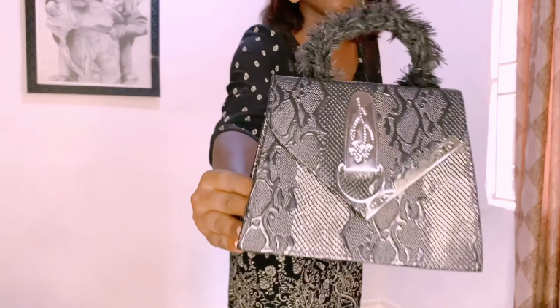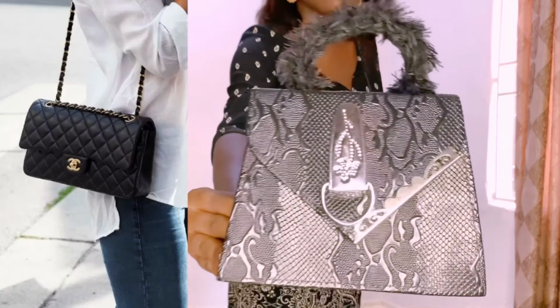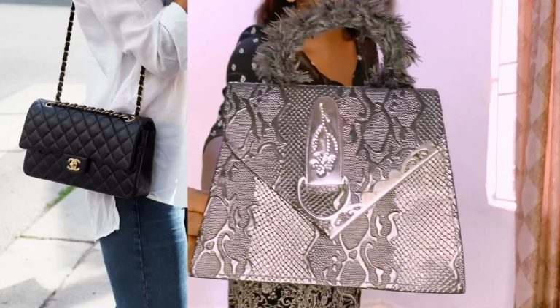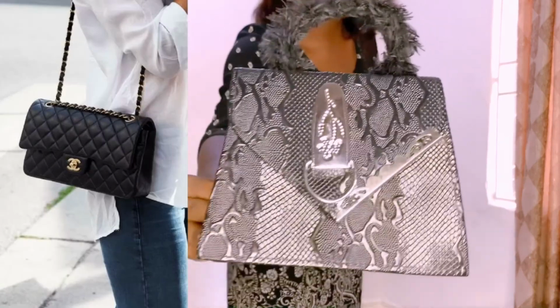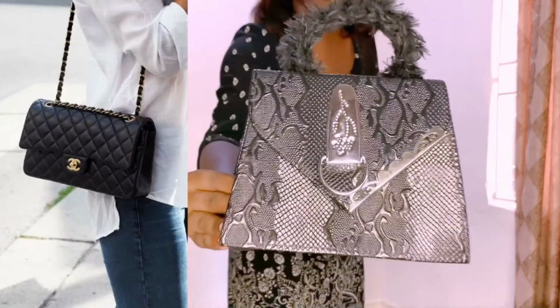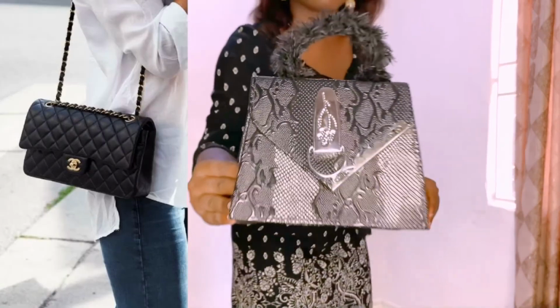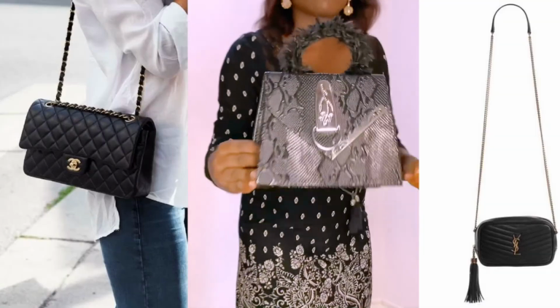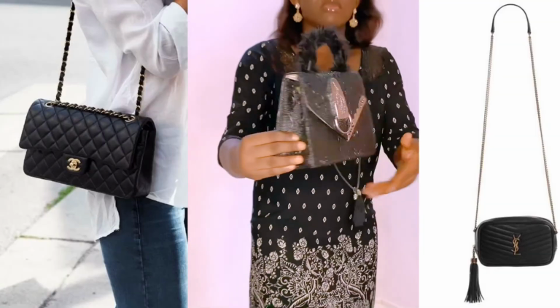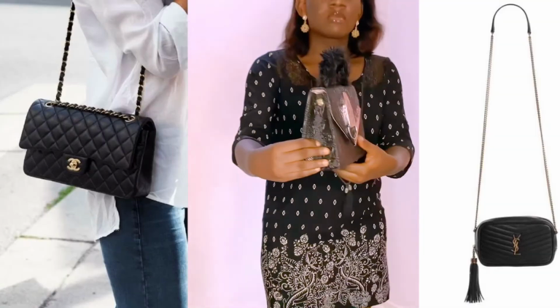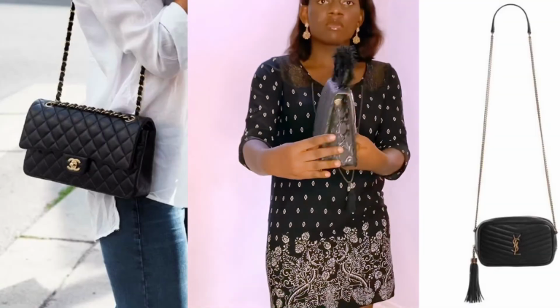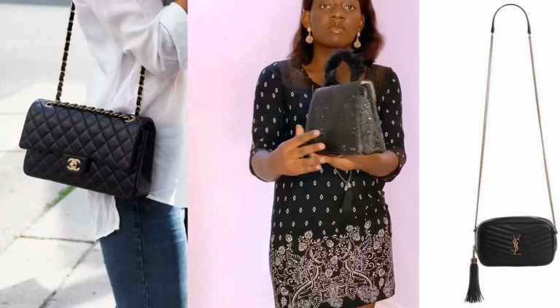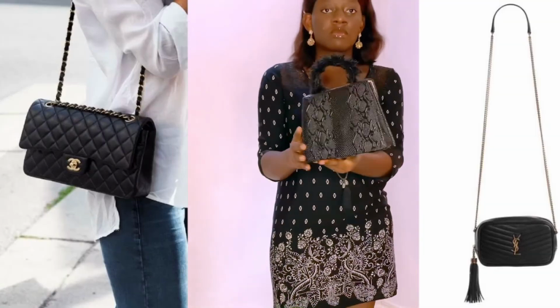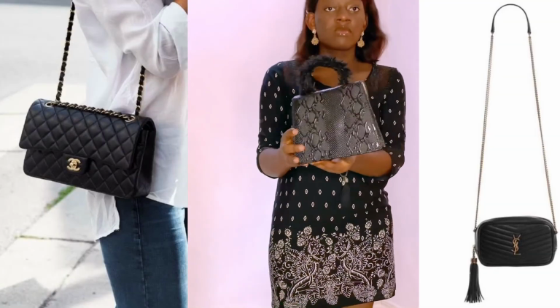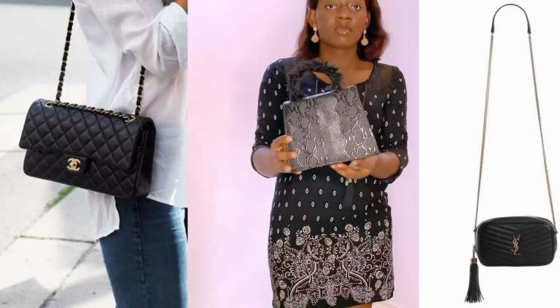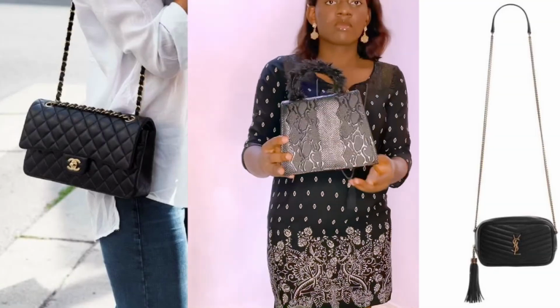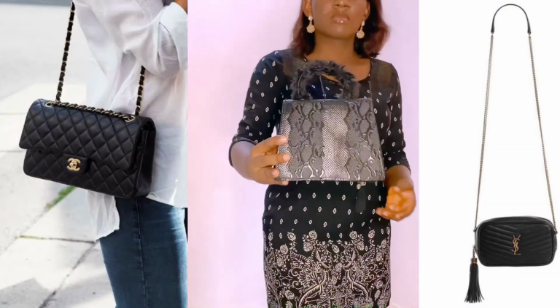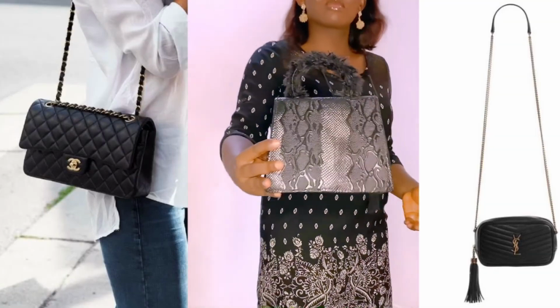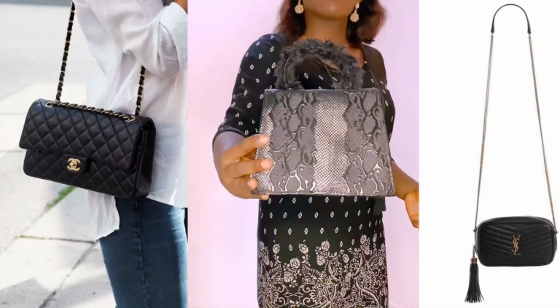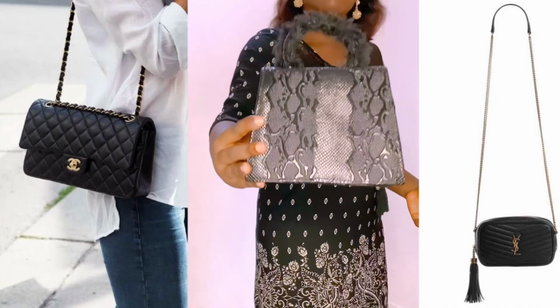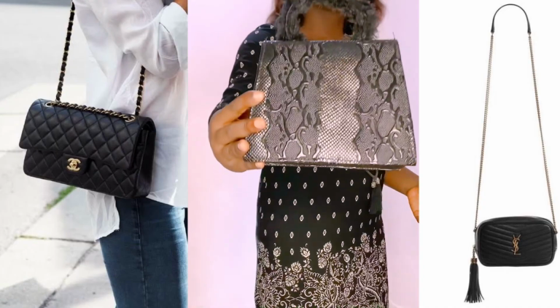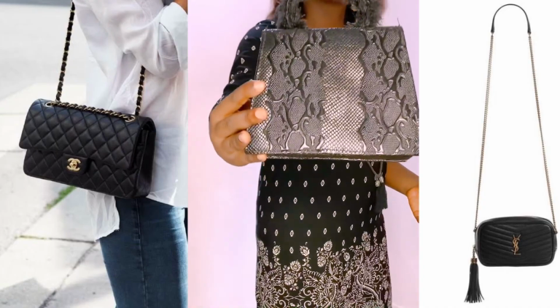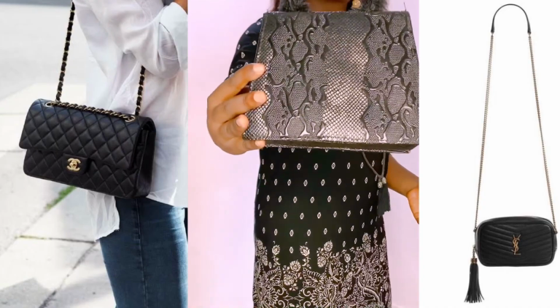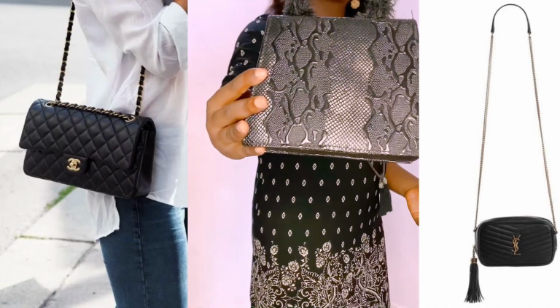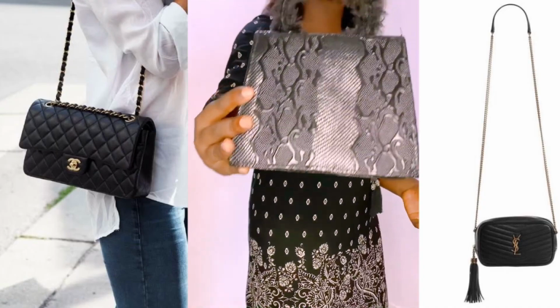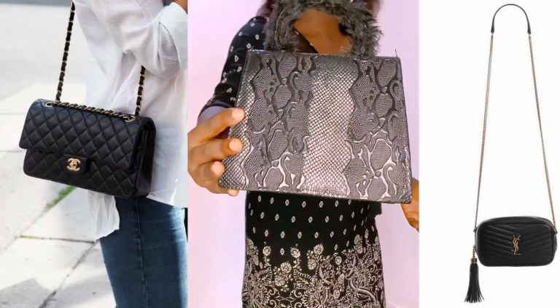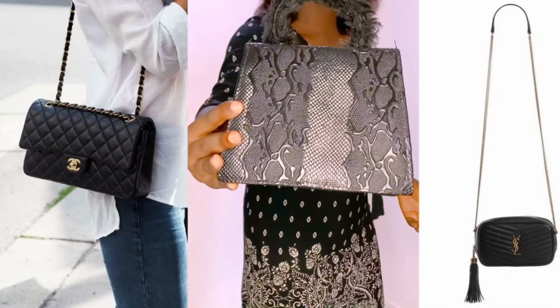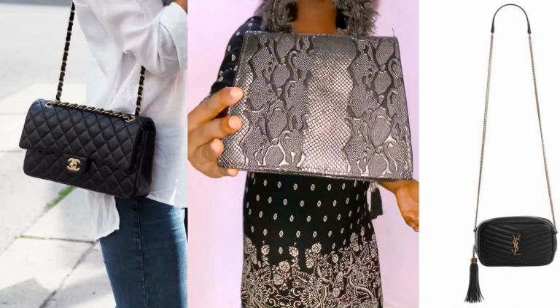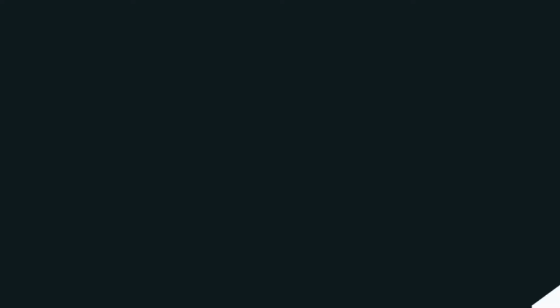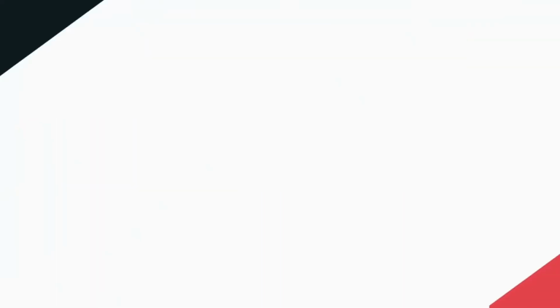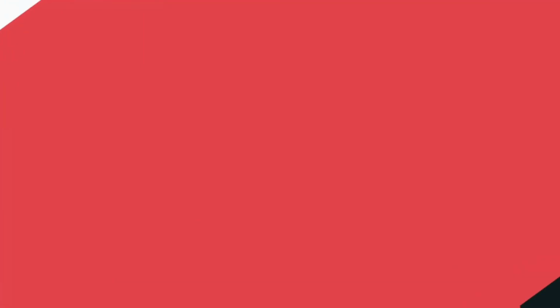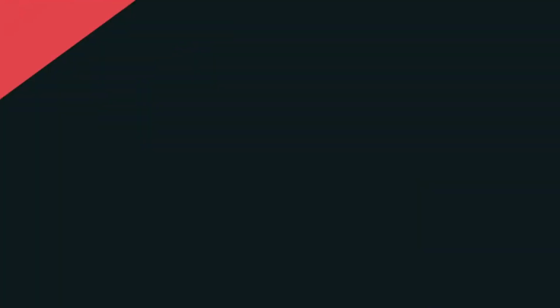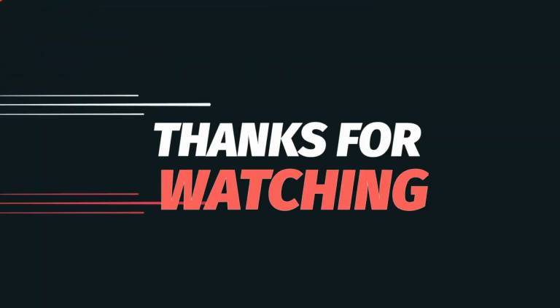As a bonus tip: get a black bag — any black bag of your choice — and it goes with everything, everywhere.